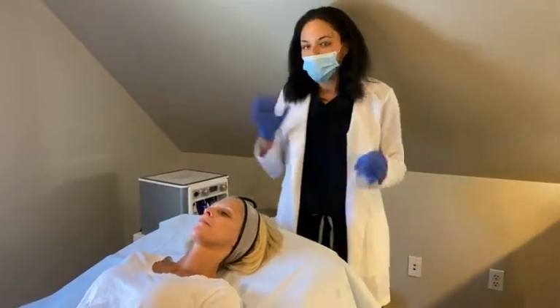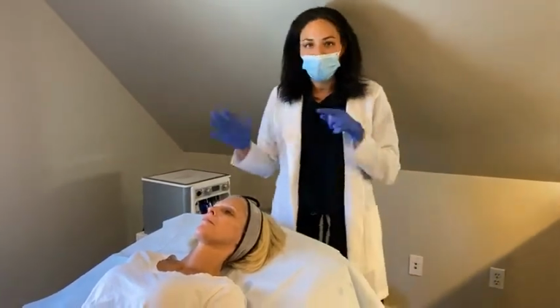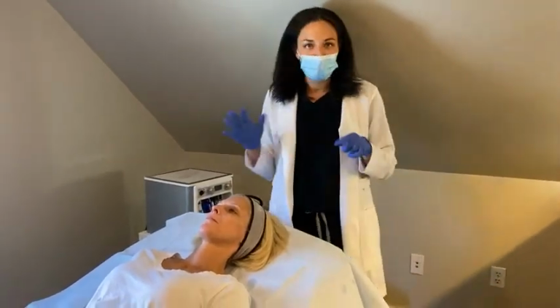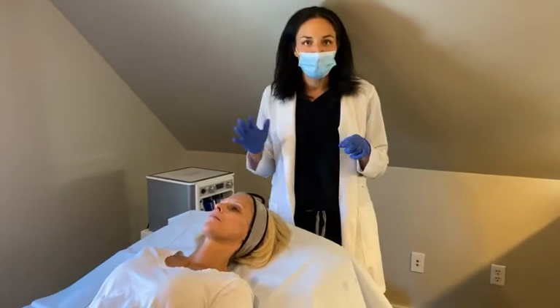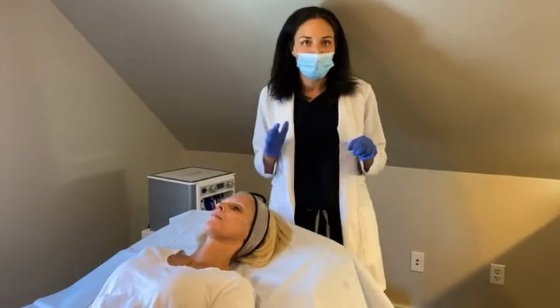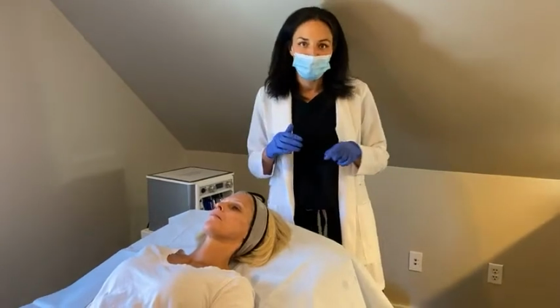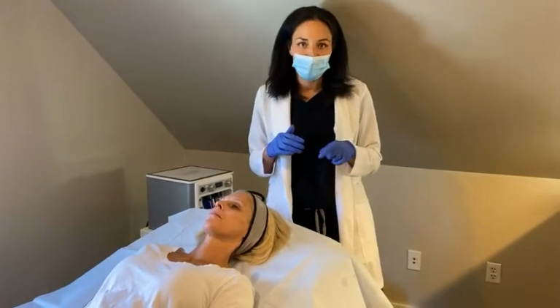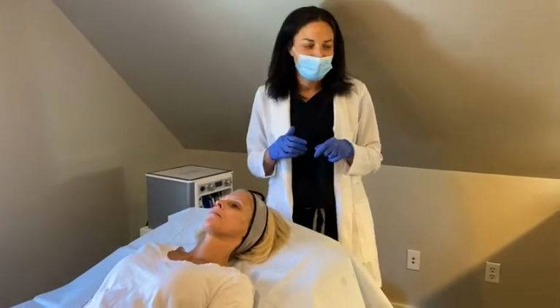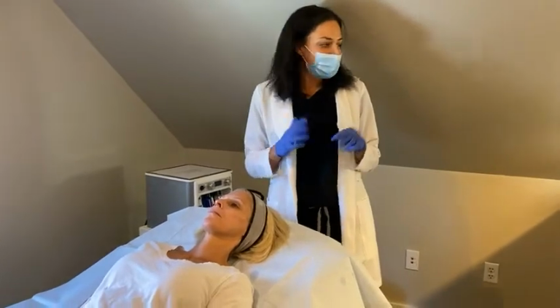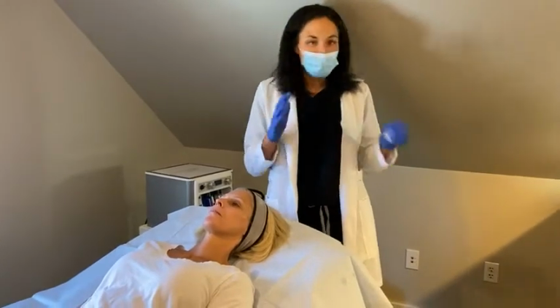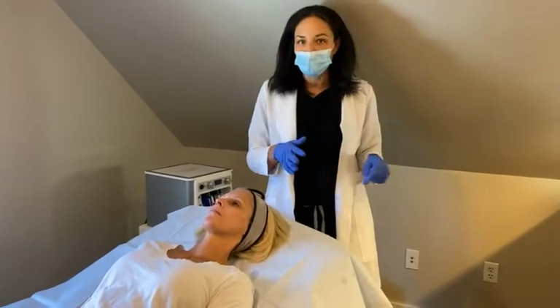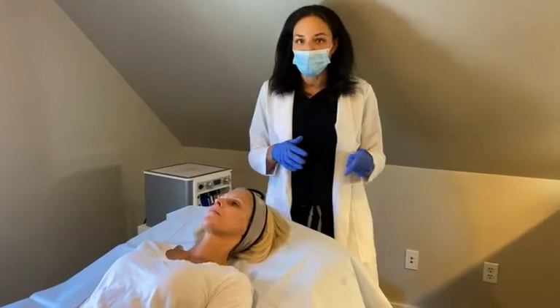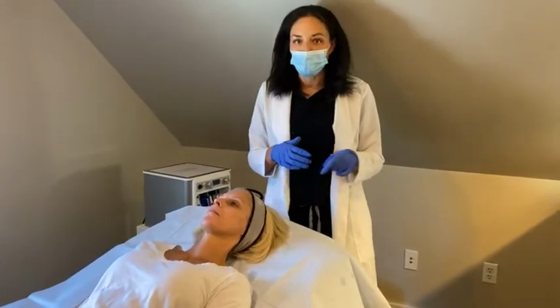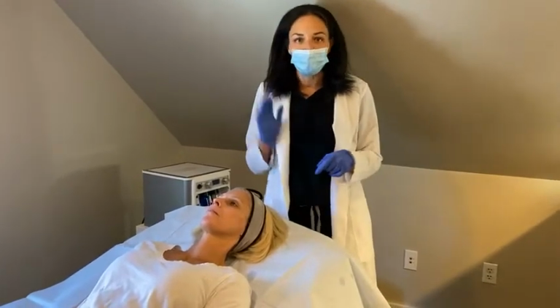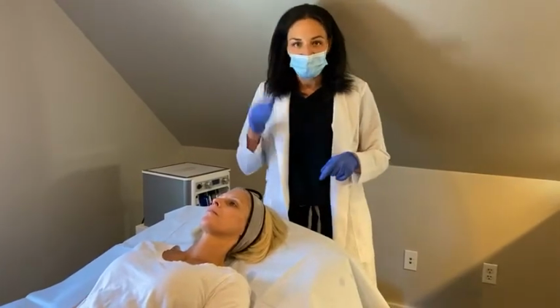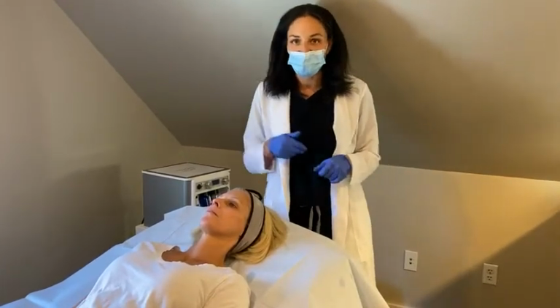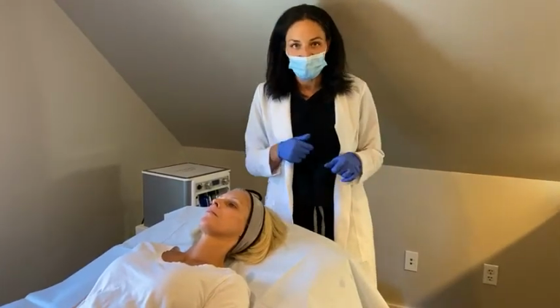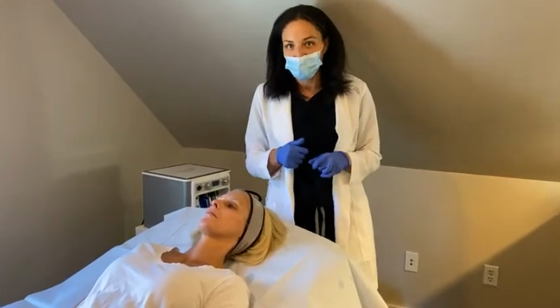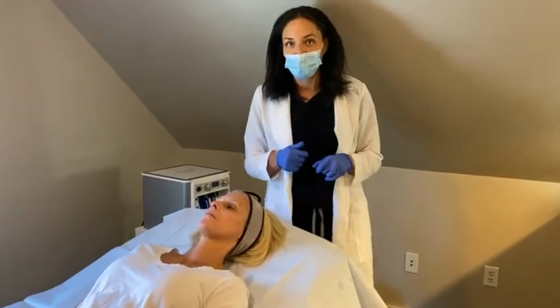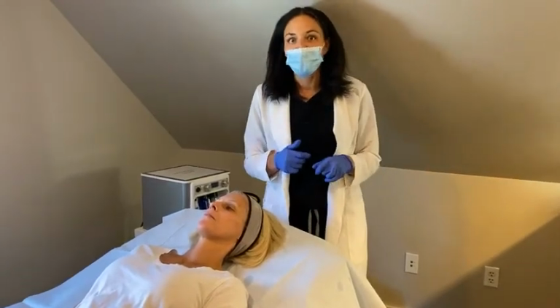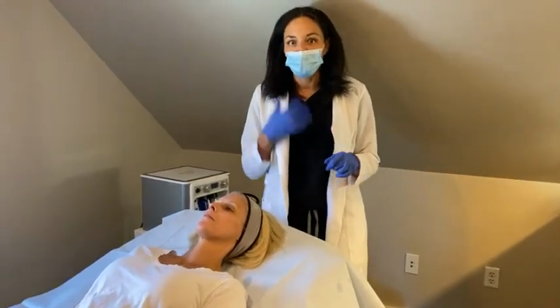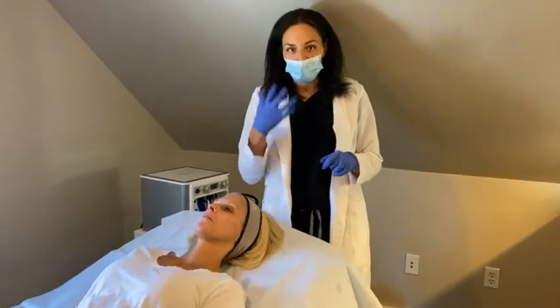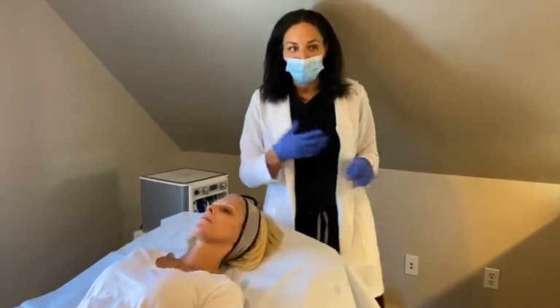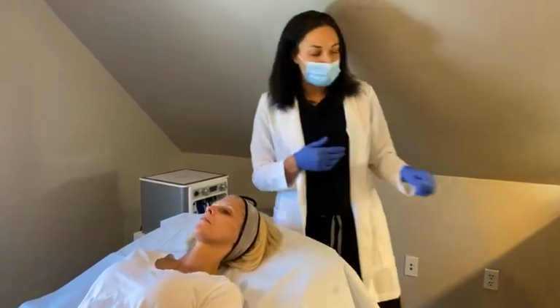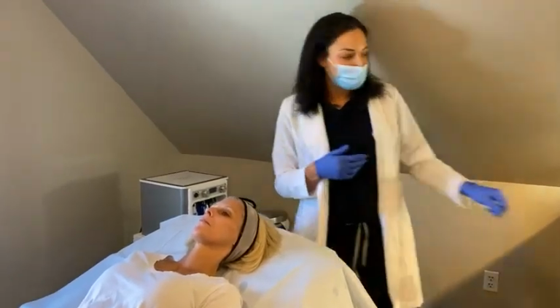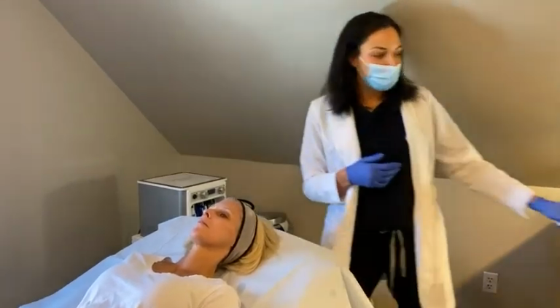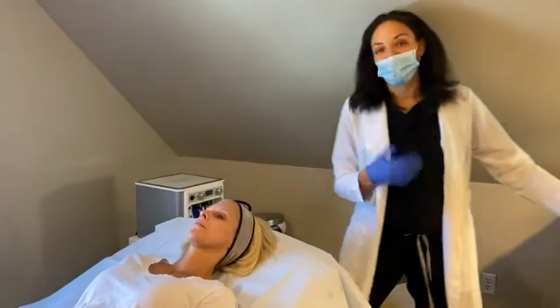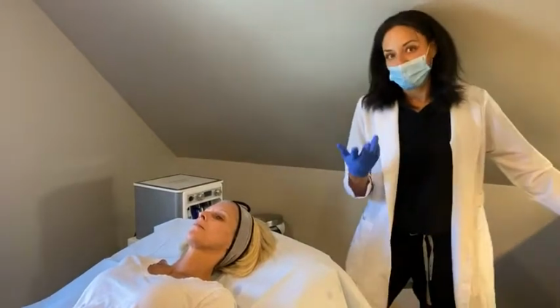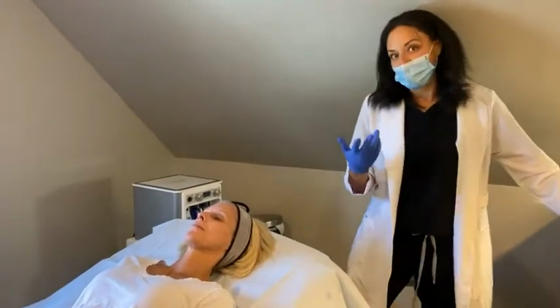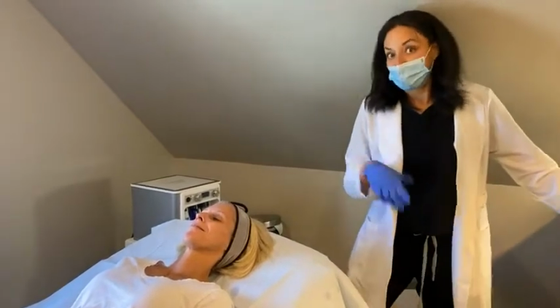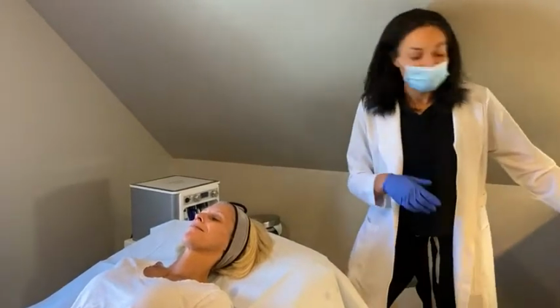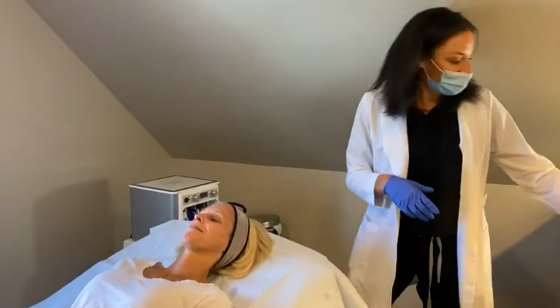We'll walk through what that looks like. The peels are customizable, so Stacey will tell me what she's hoping to get from her chemical peel today.